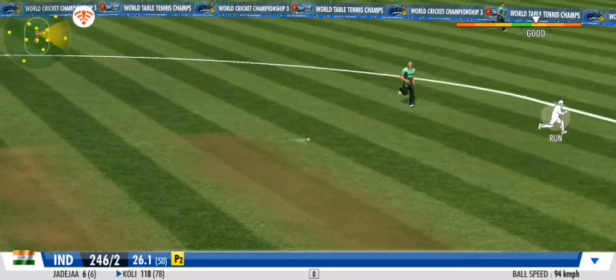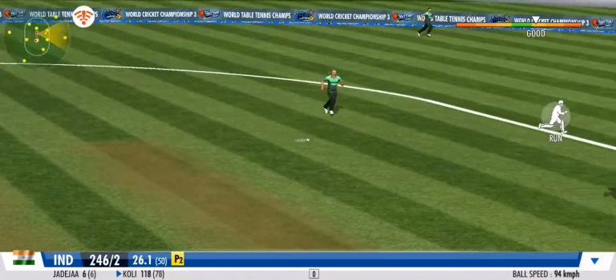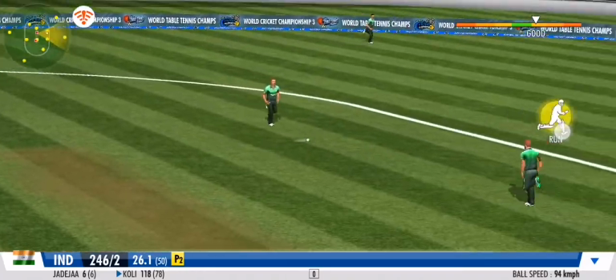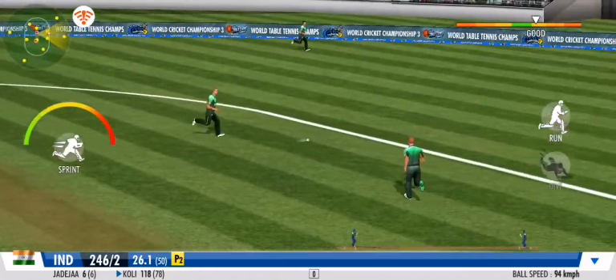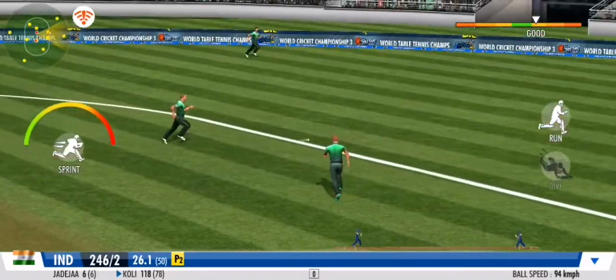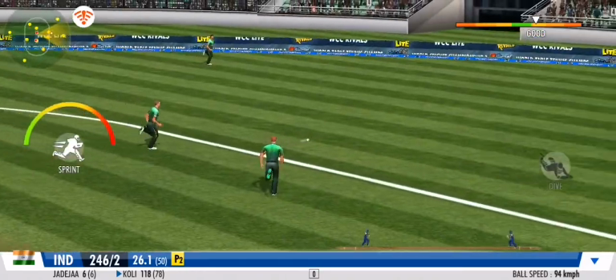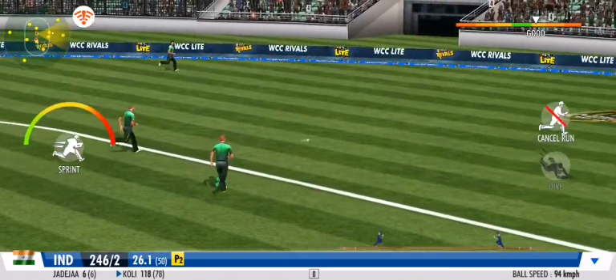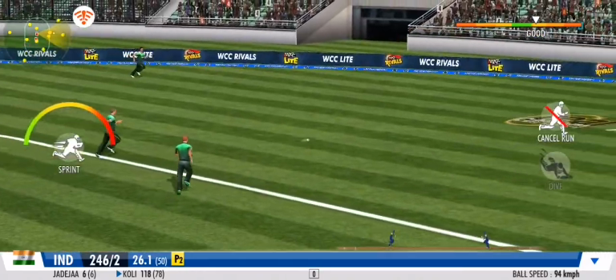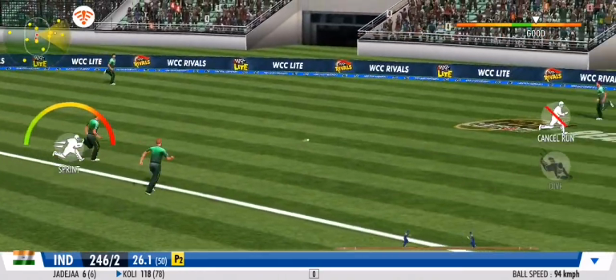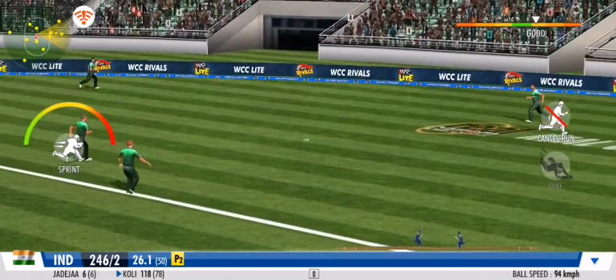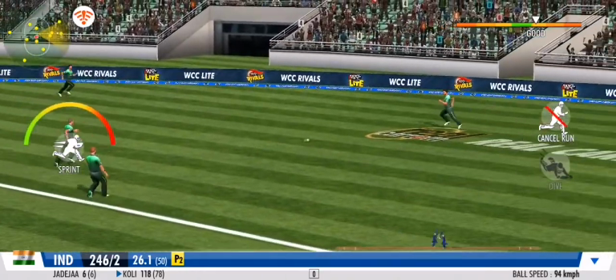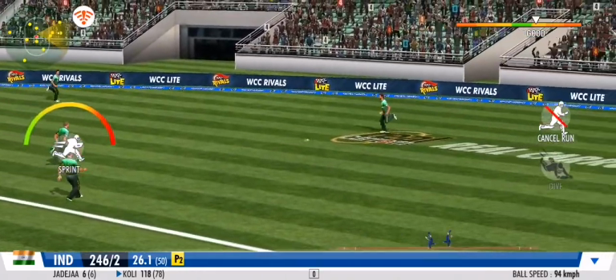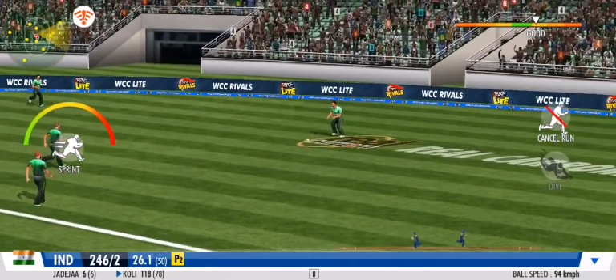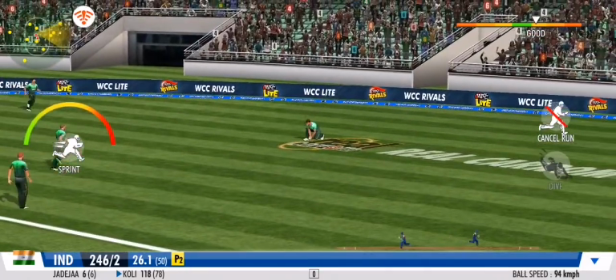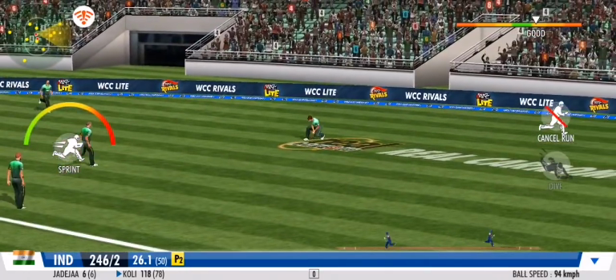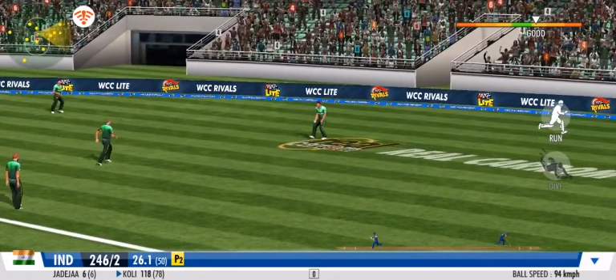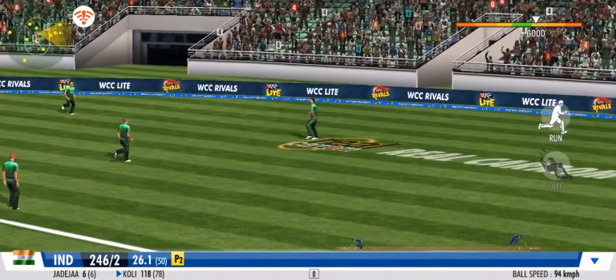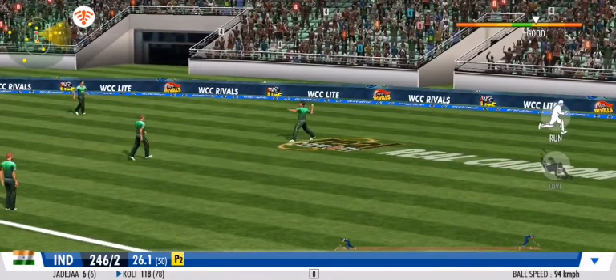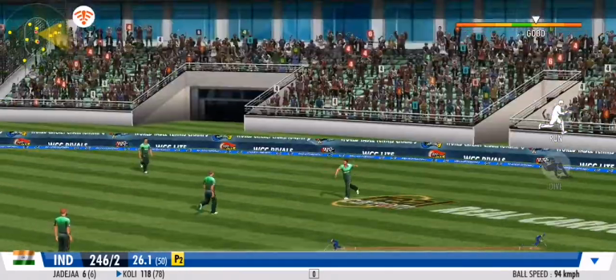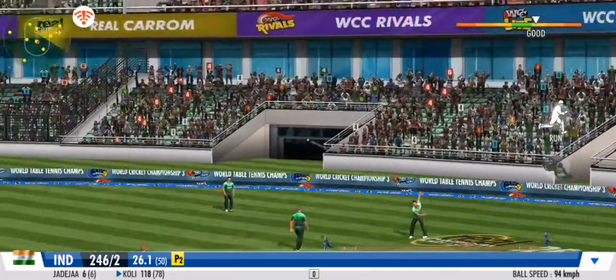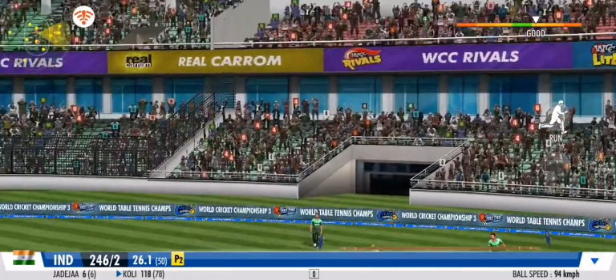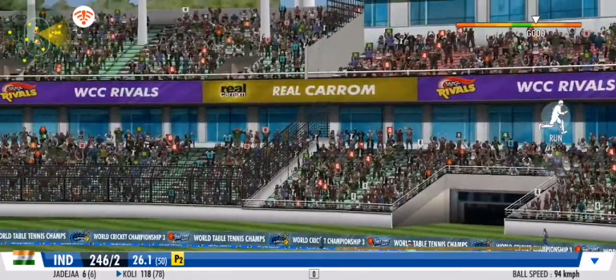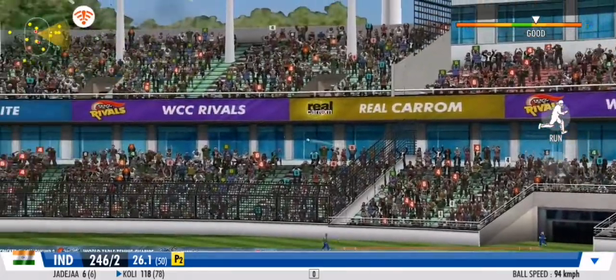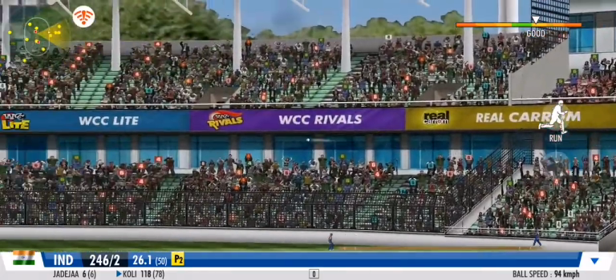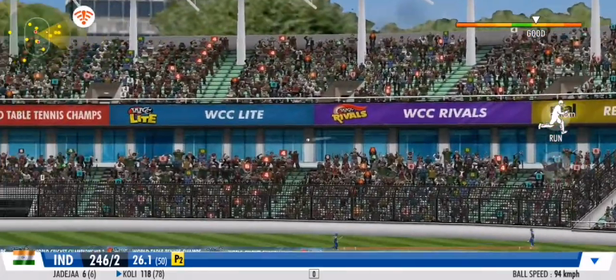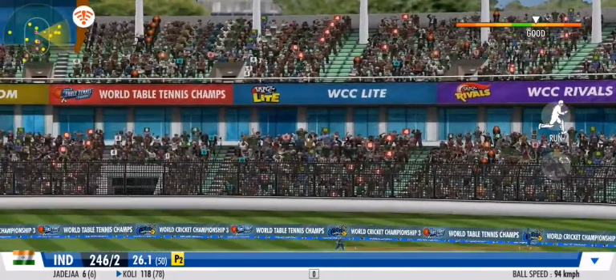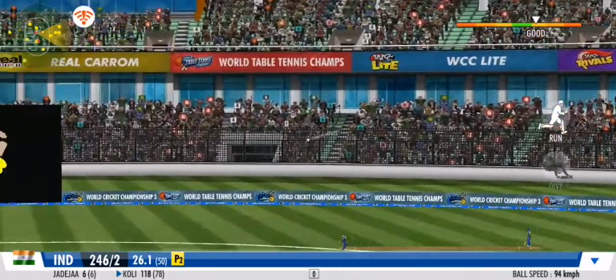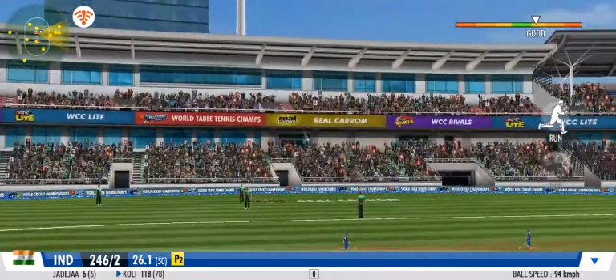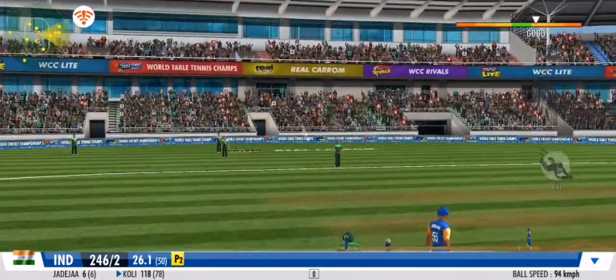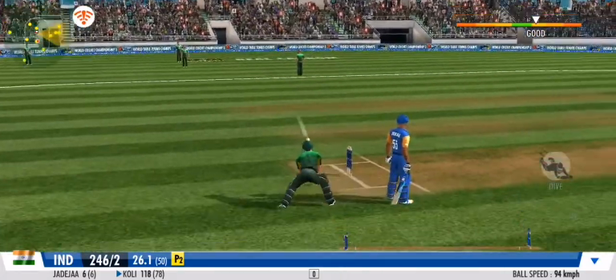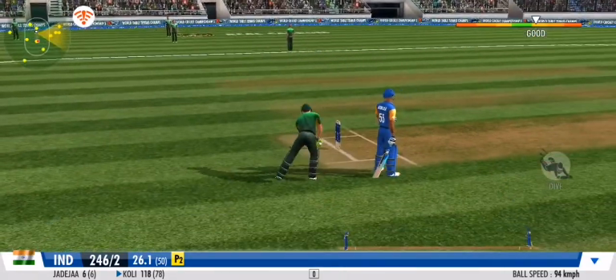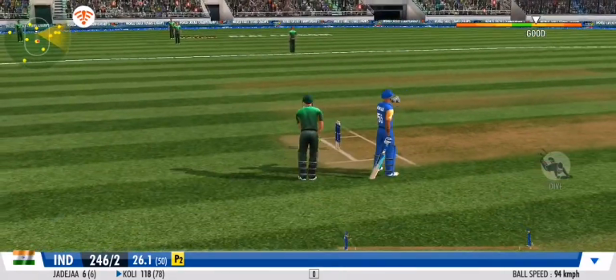Absolute textbook drive, straight through the covers, and that rockets away. Gets it in his hands and chucks it right back.